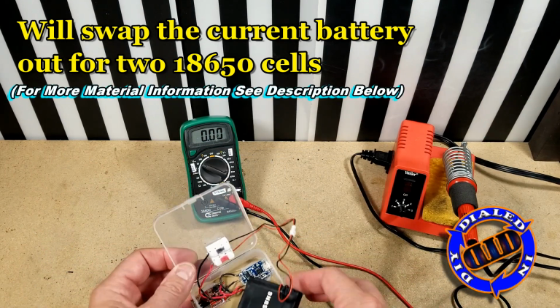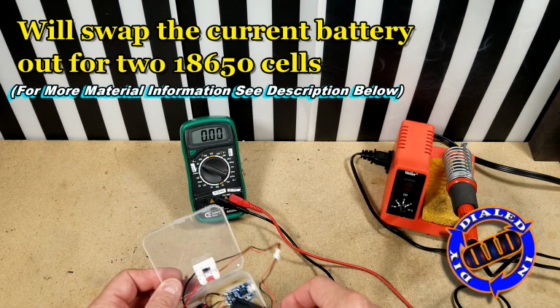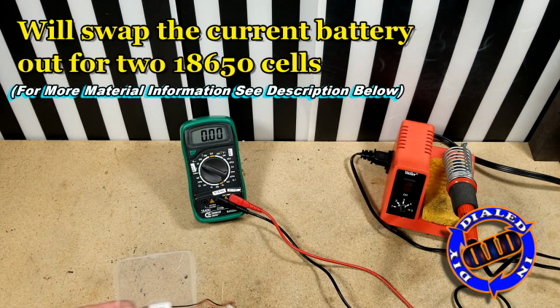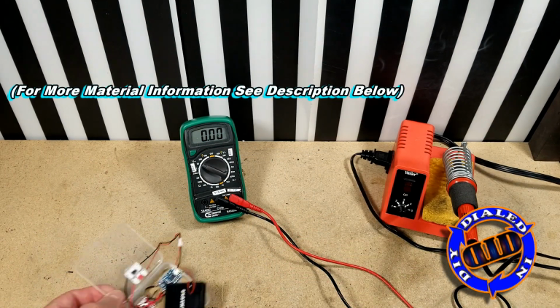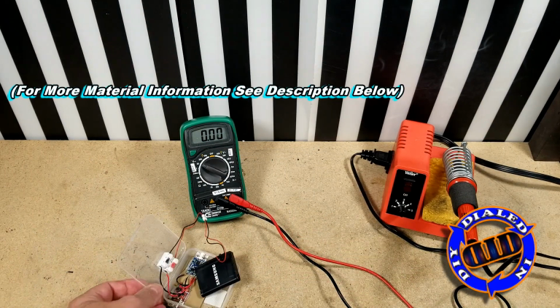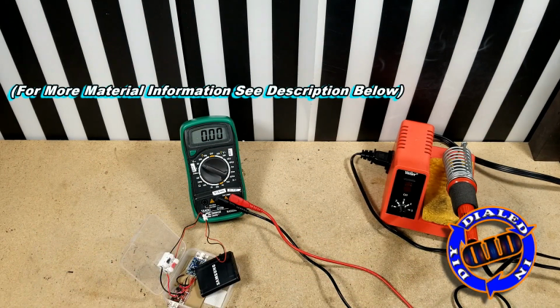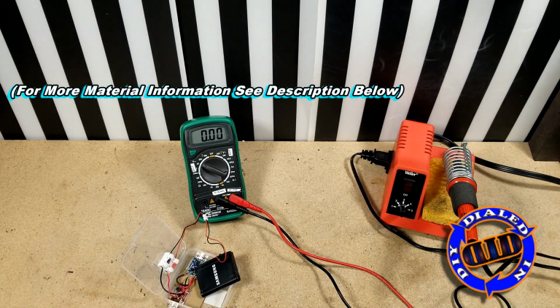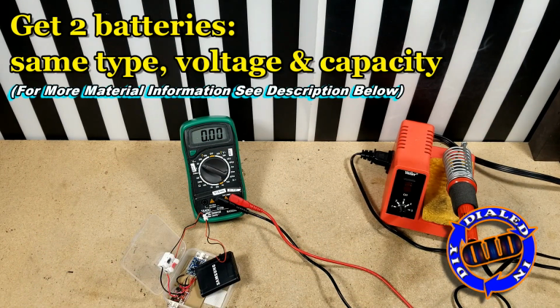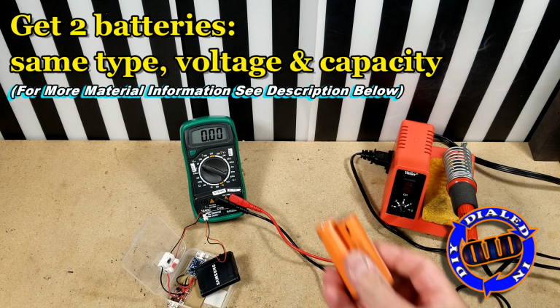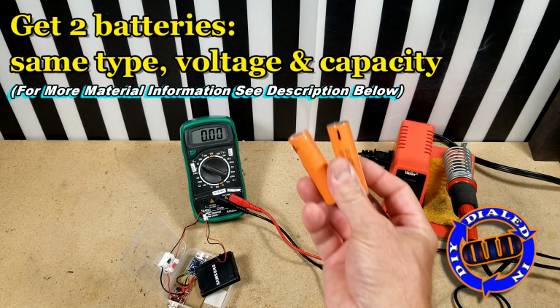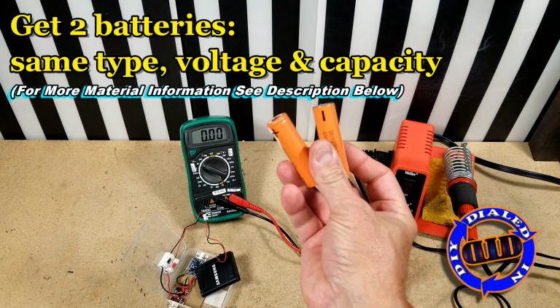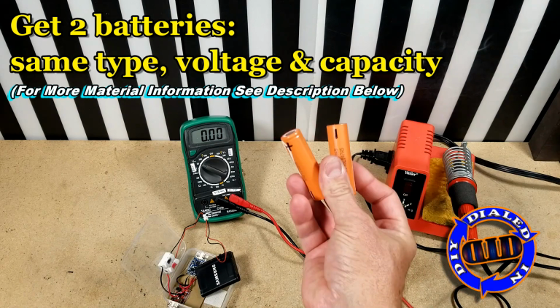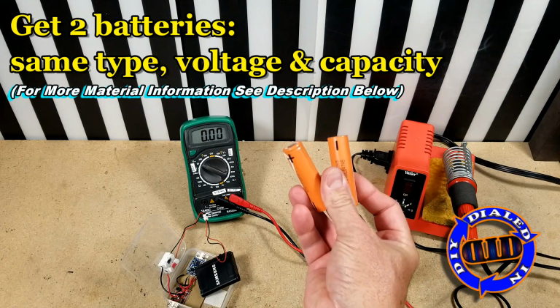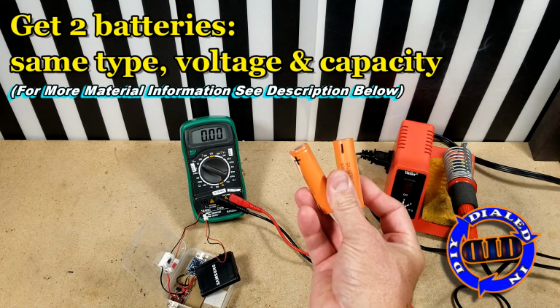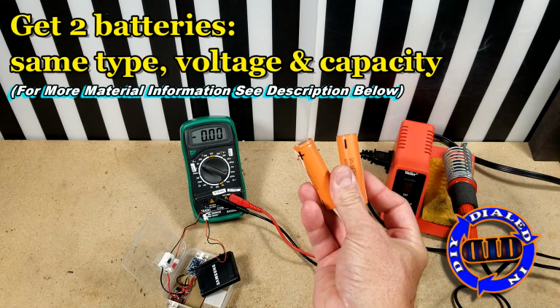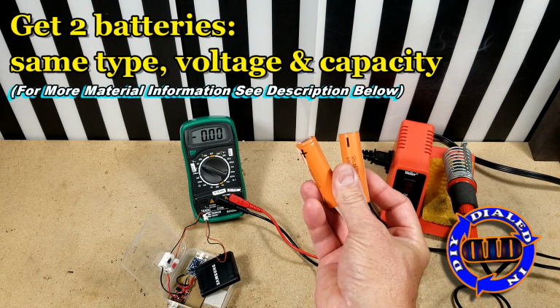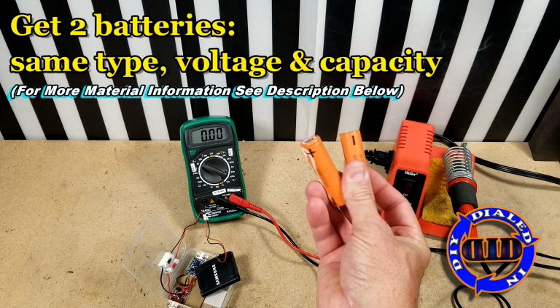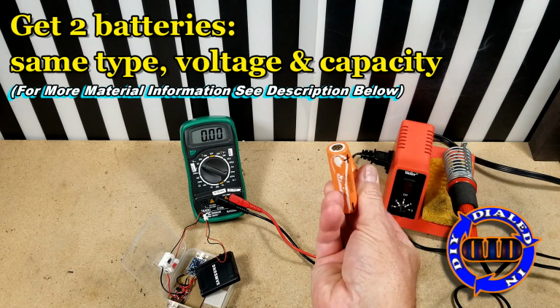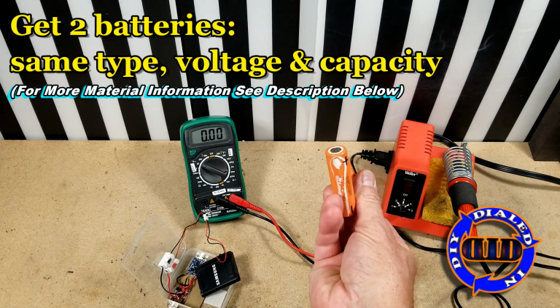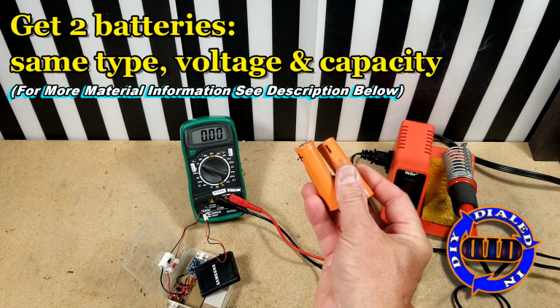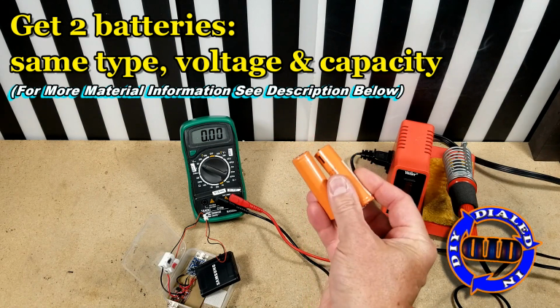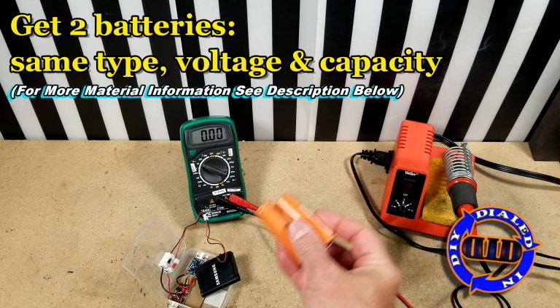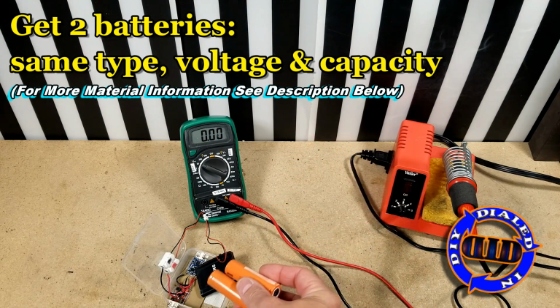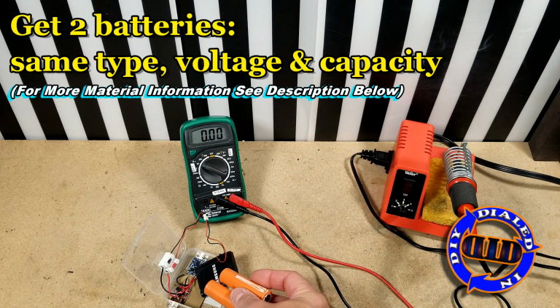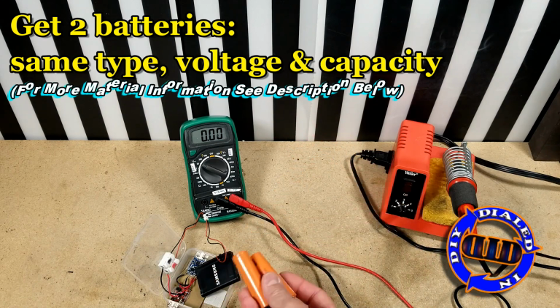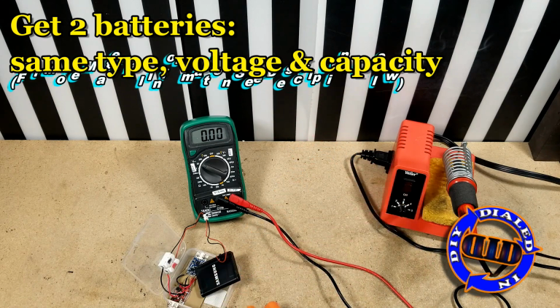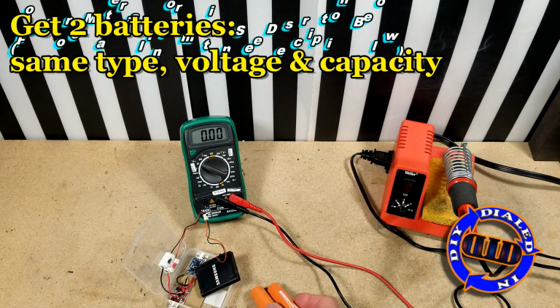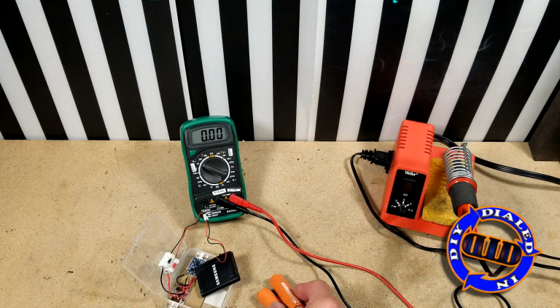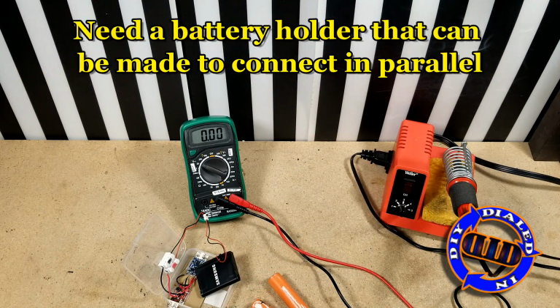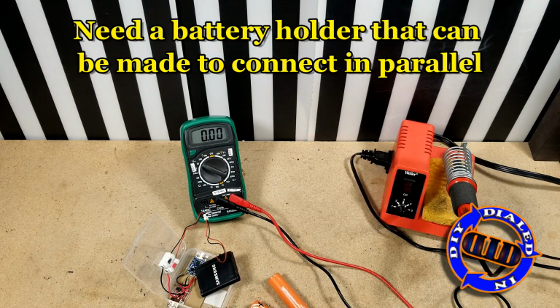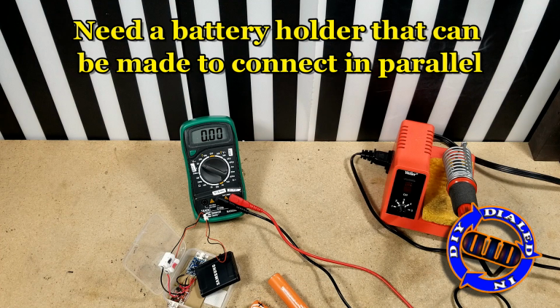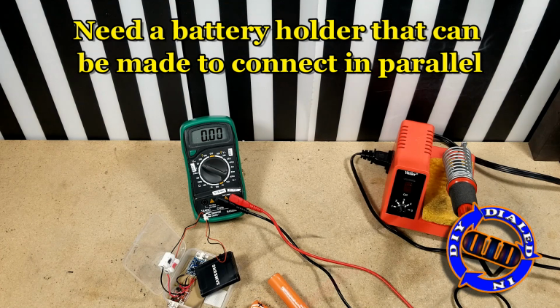Regardless of the source of your batteries, the one thing you want to make sure of is that you're using two batteries that are of the same type, voltage, and capacity.